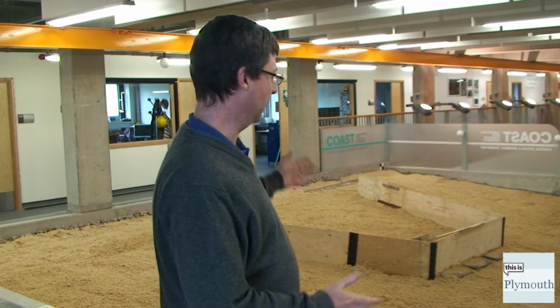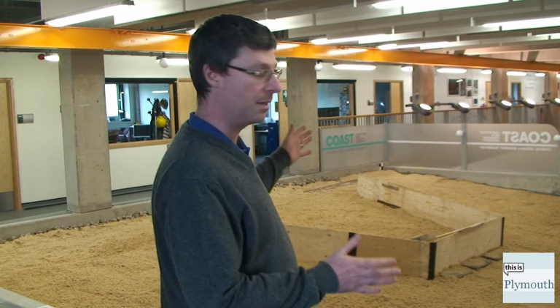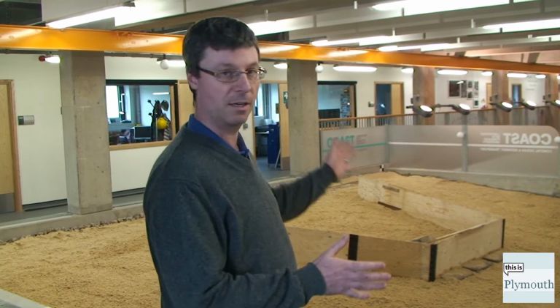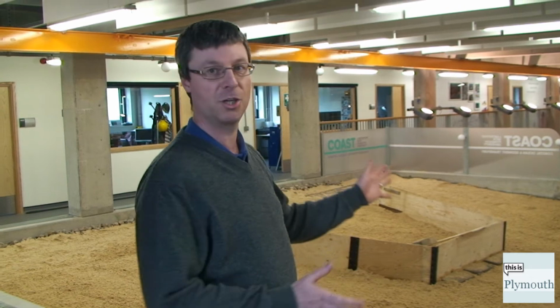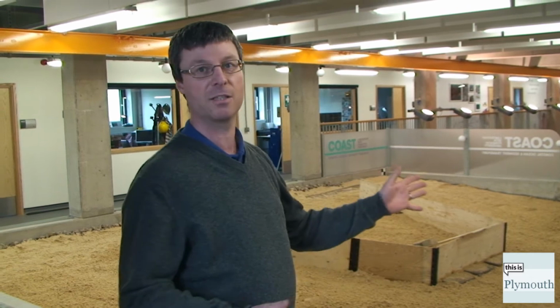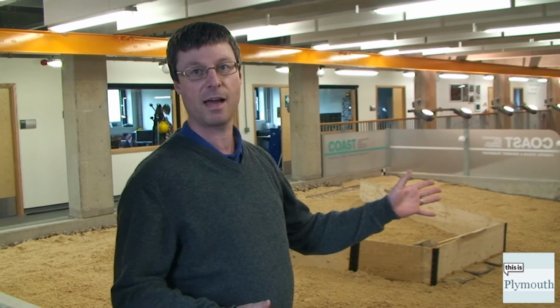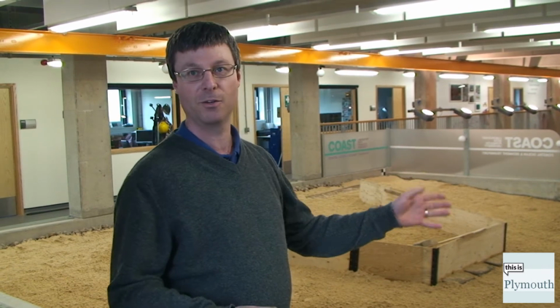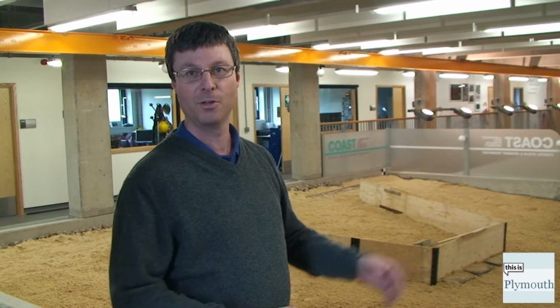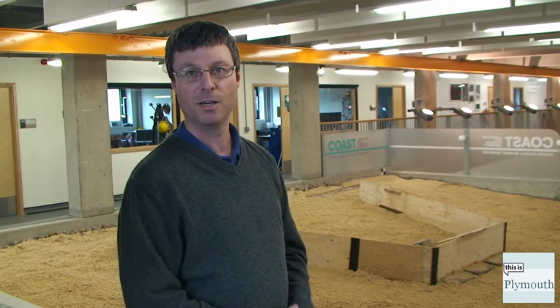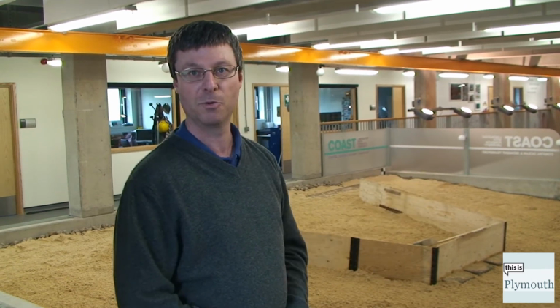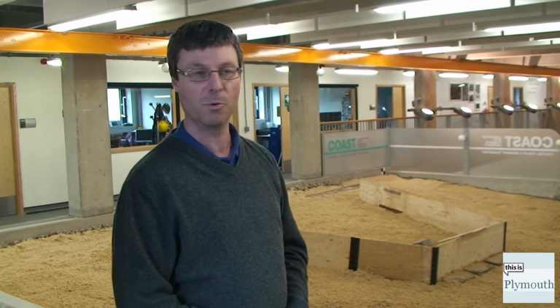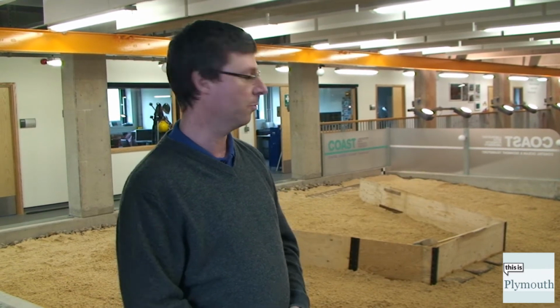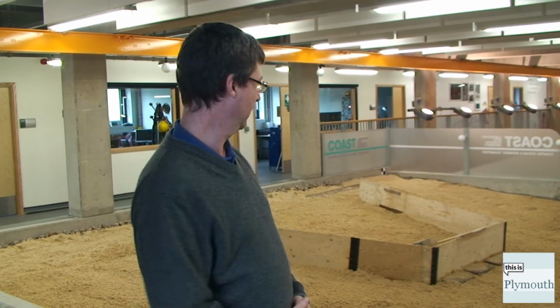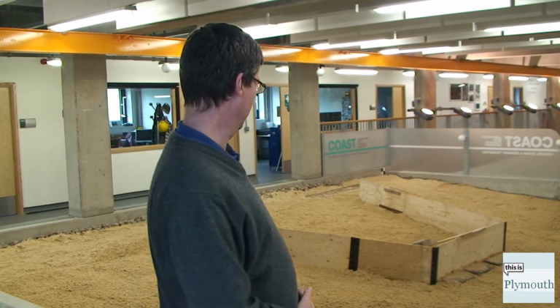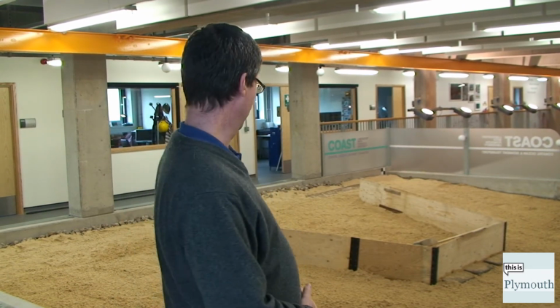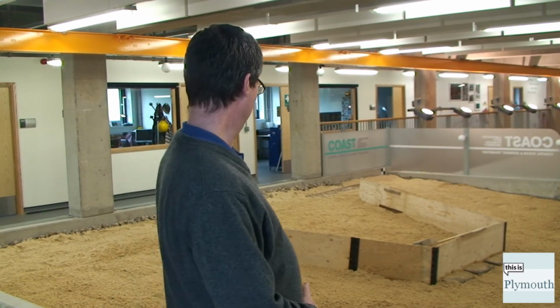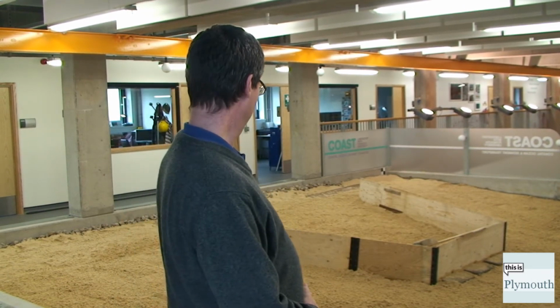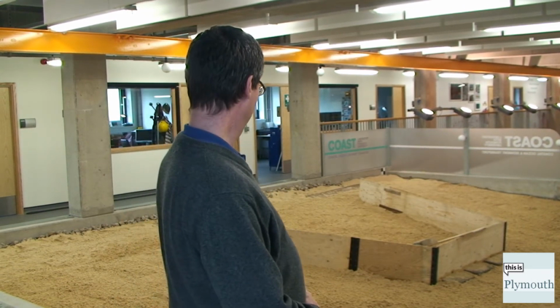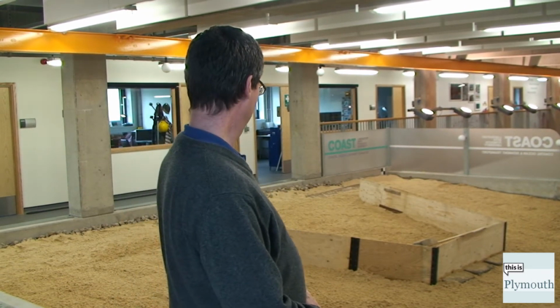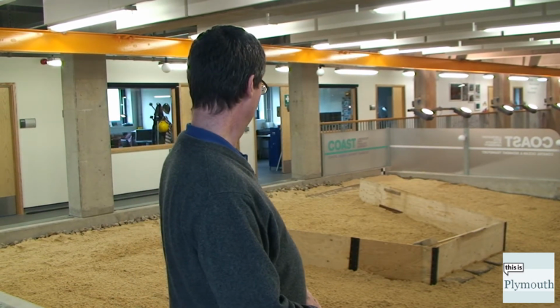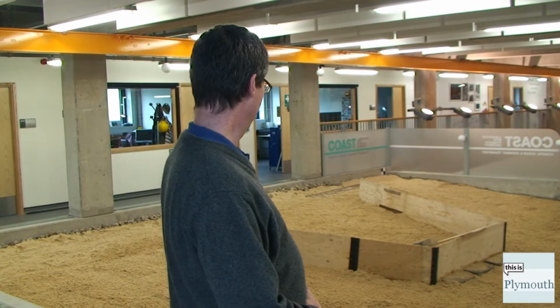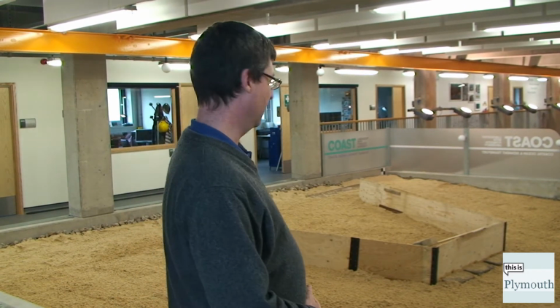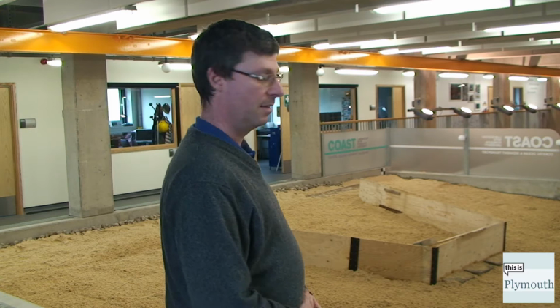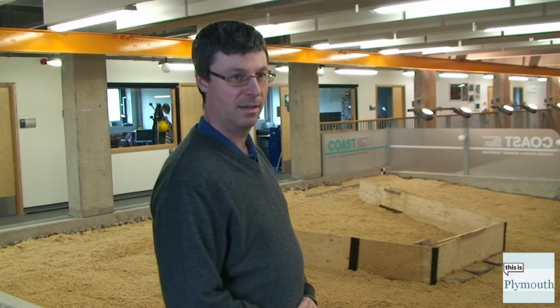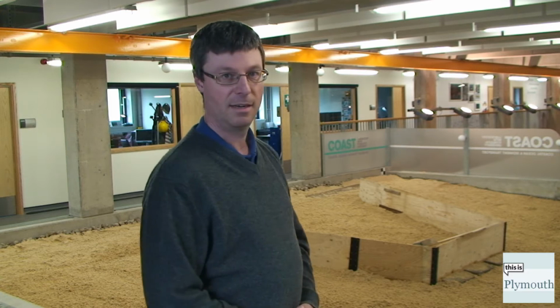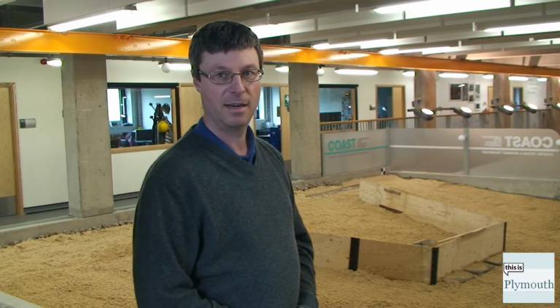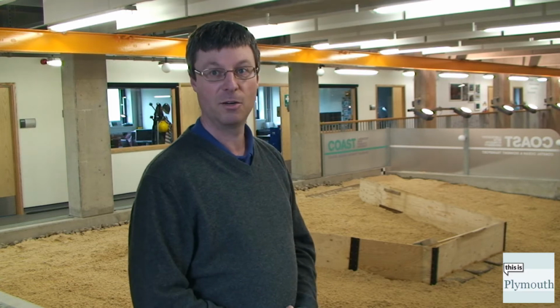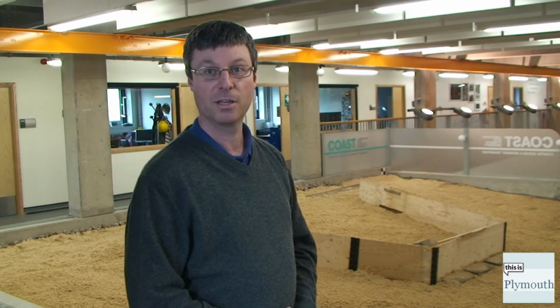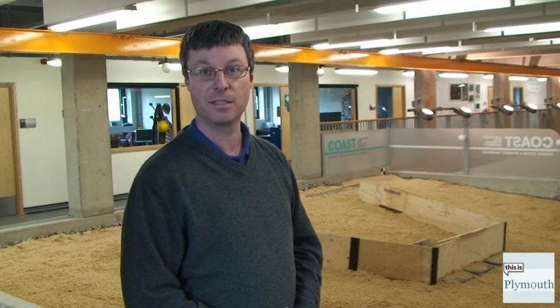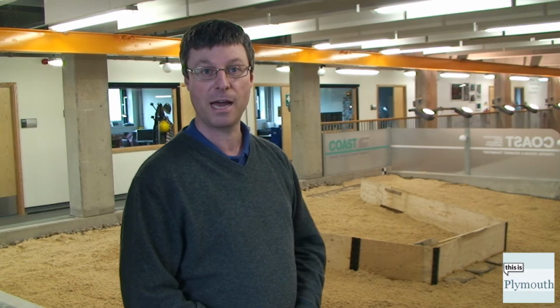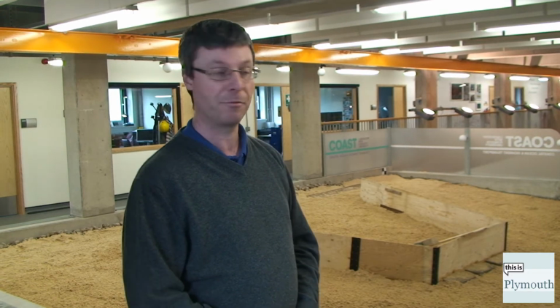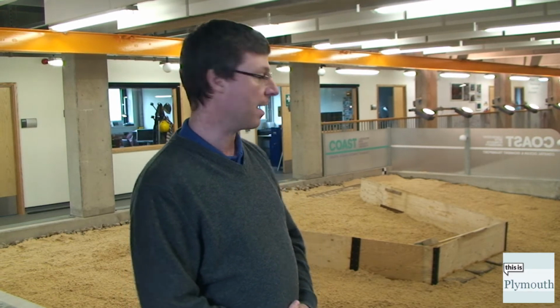And then they'll adjust the angle of the wall and look at the scour effects.